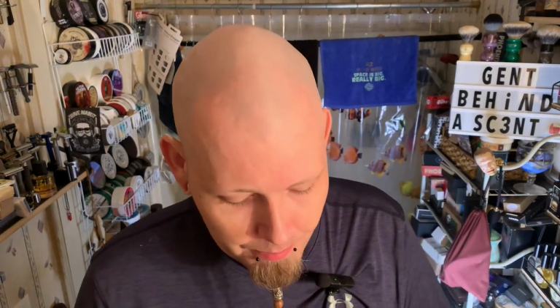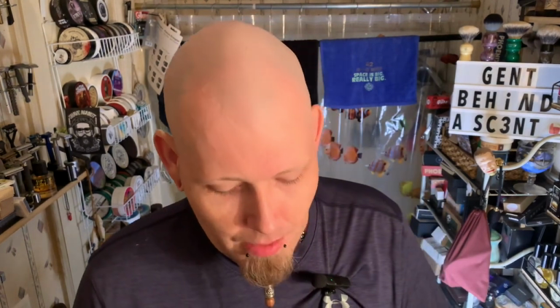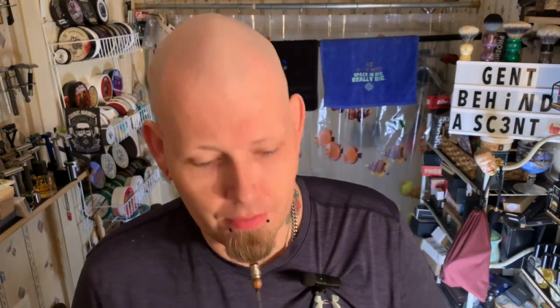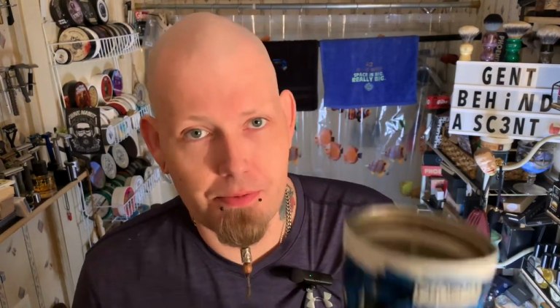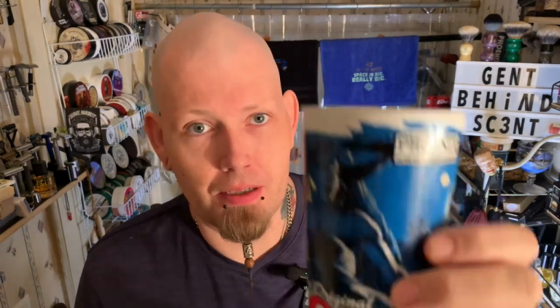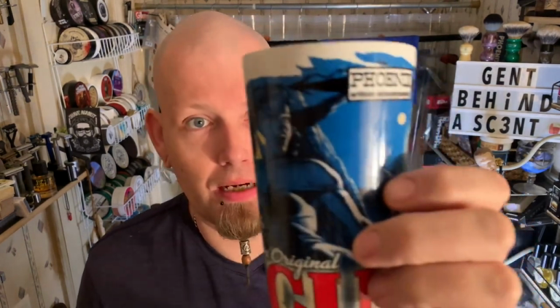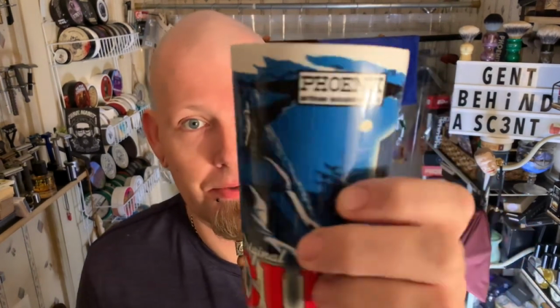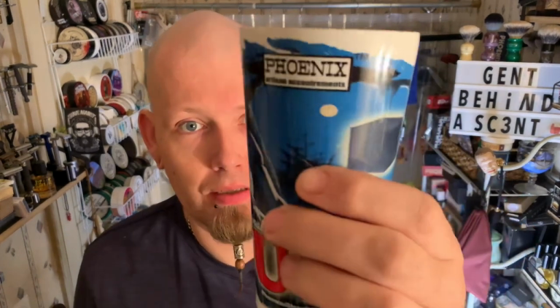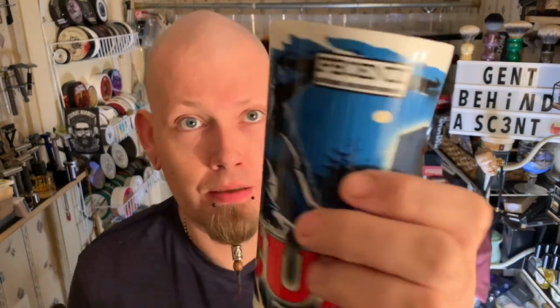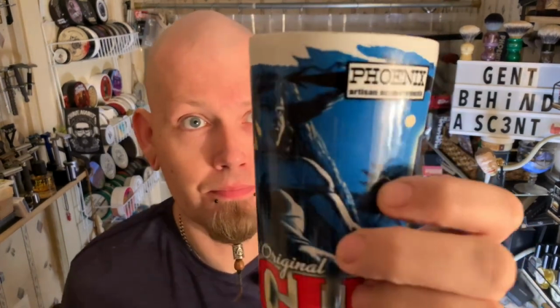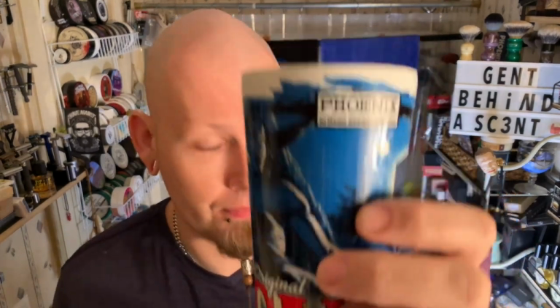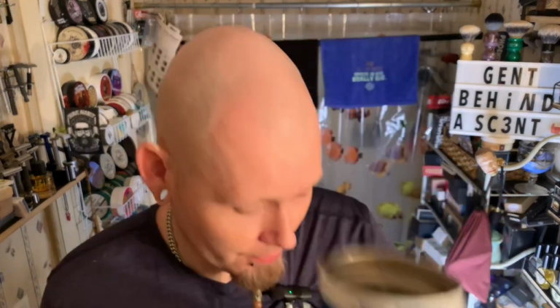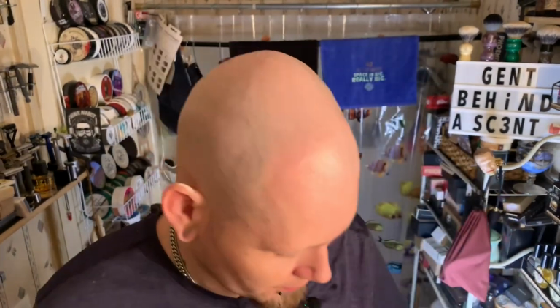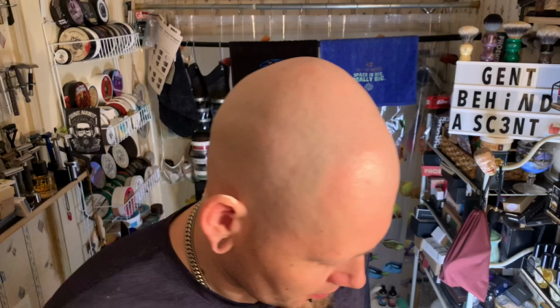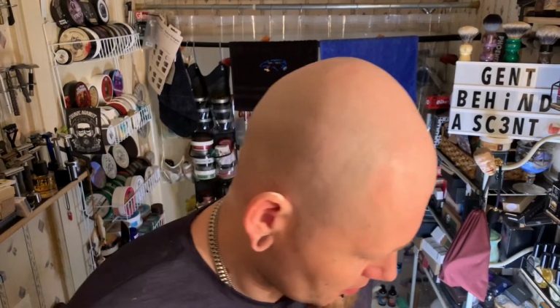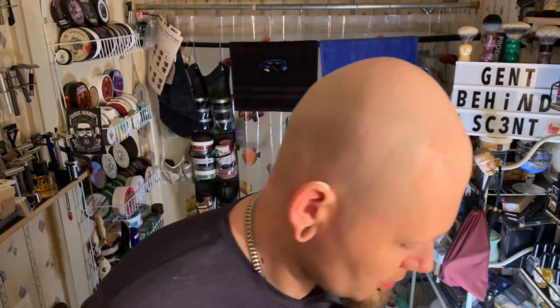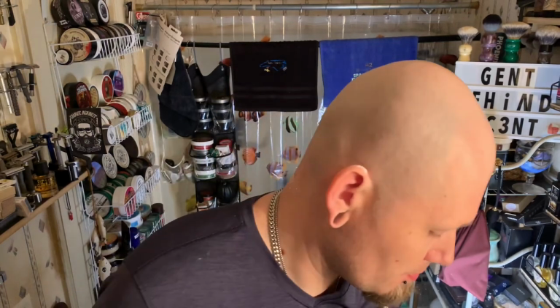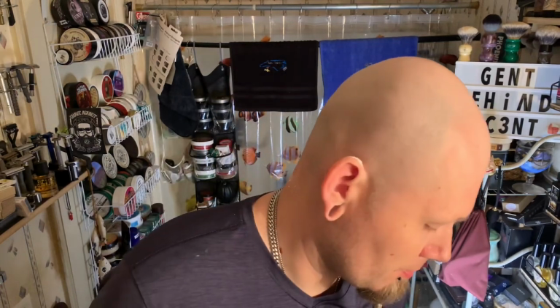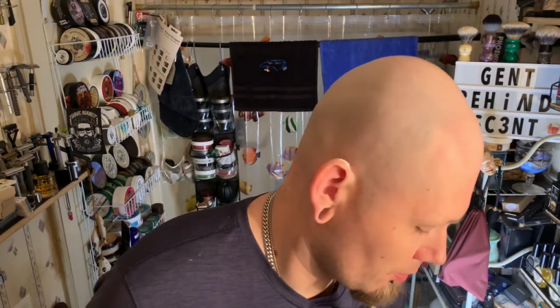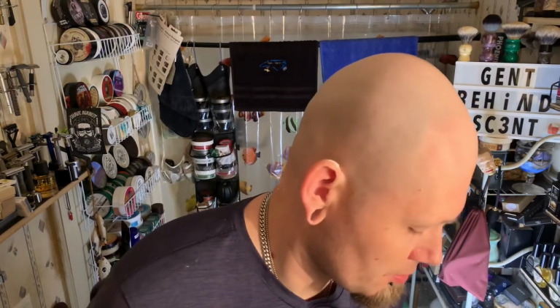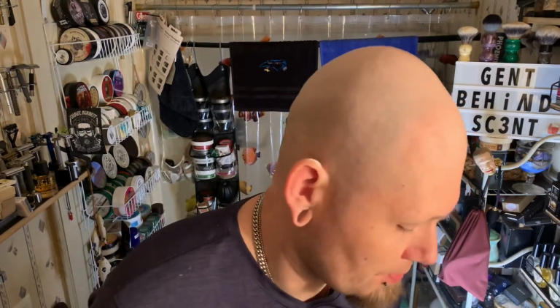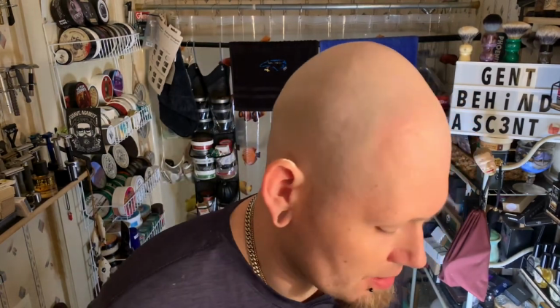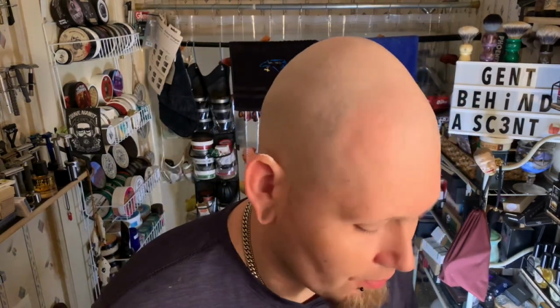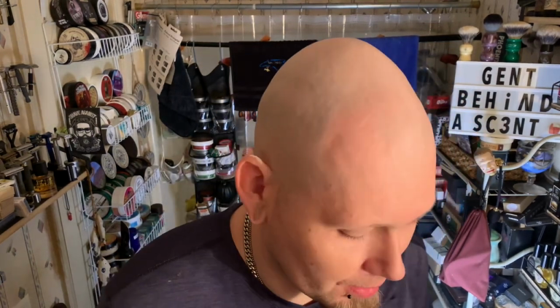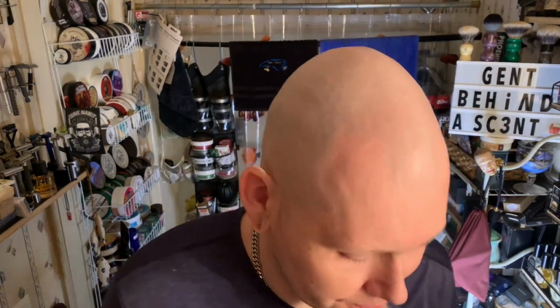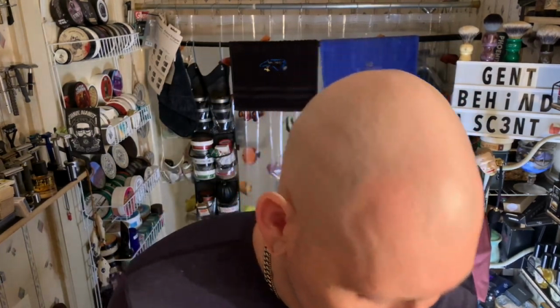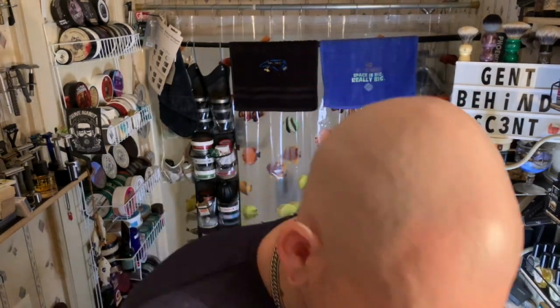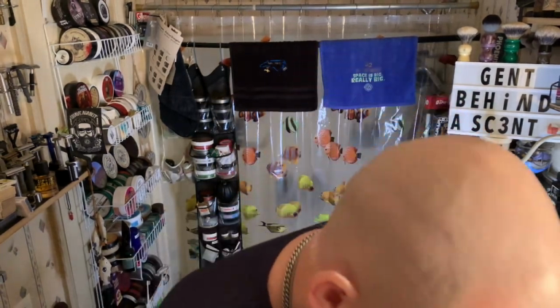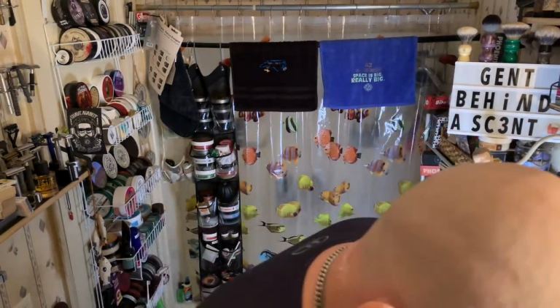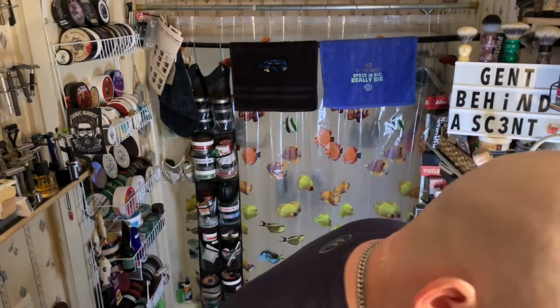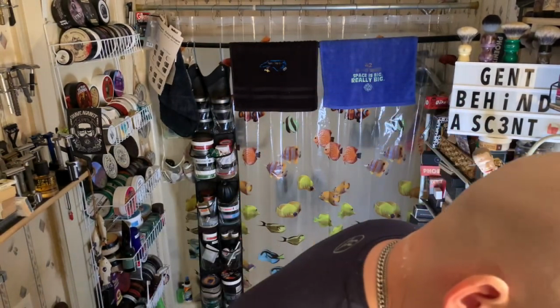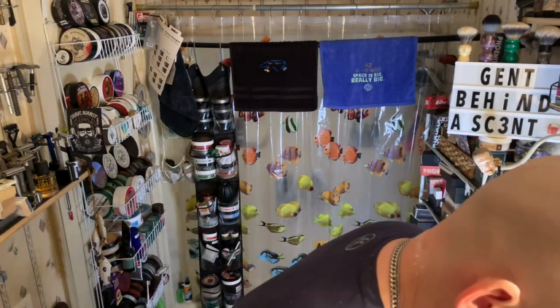I lost my top to my friggin' cube tumbler. I'm pissed off about that. Anyway.